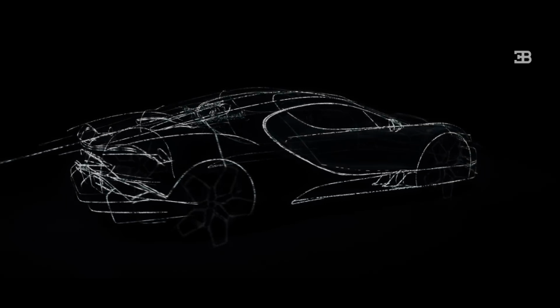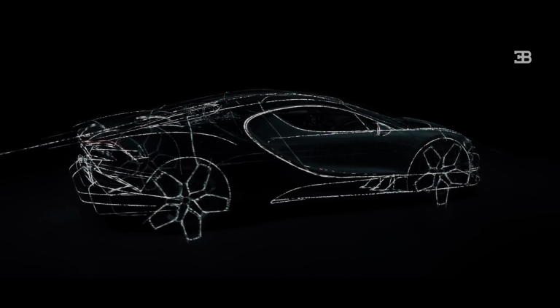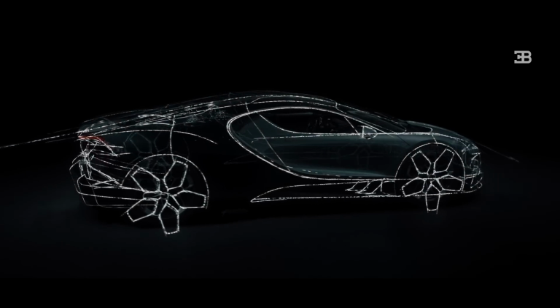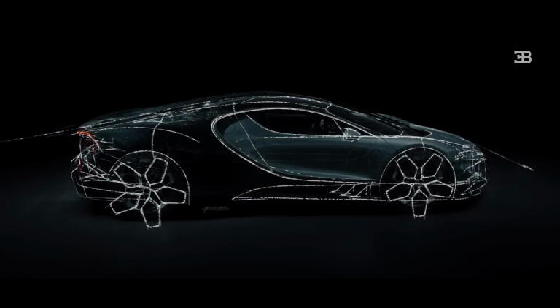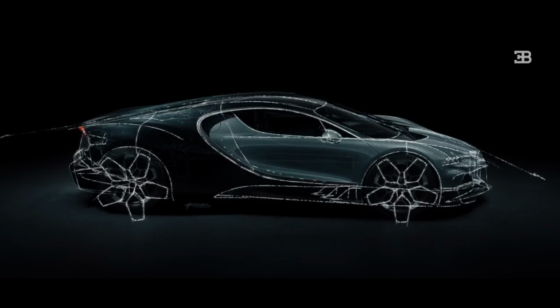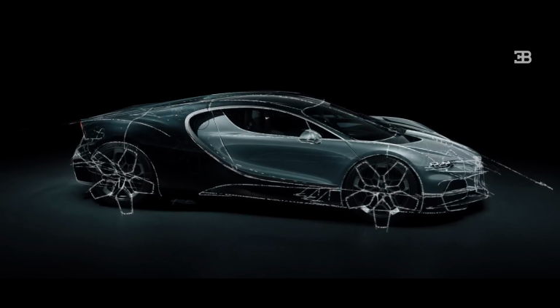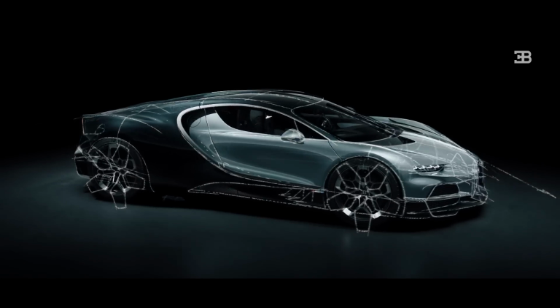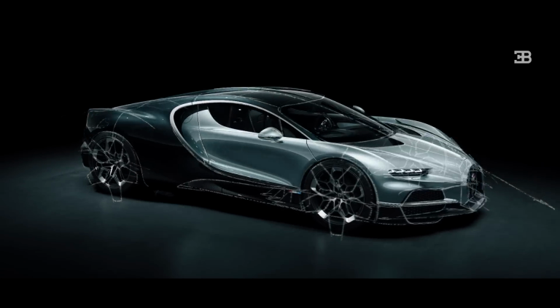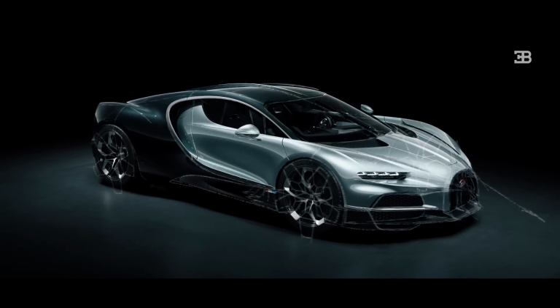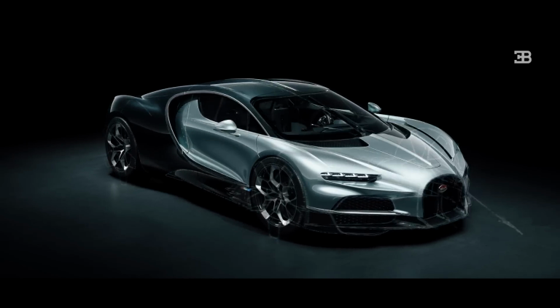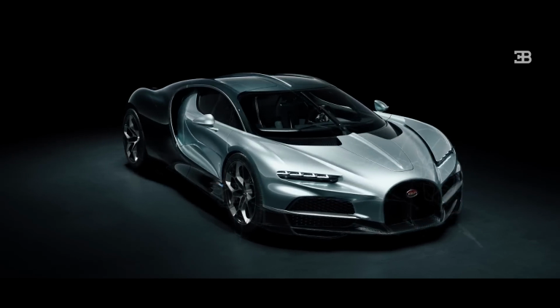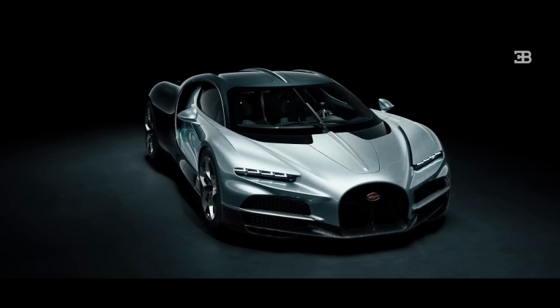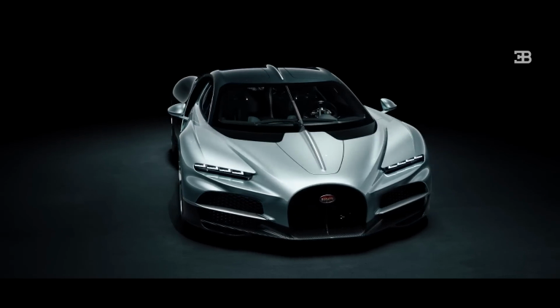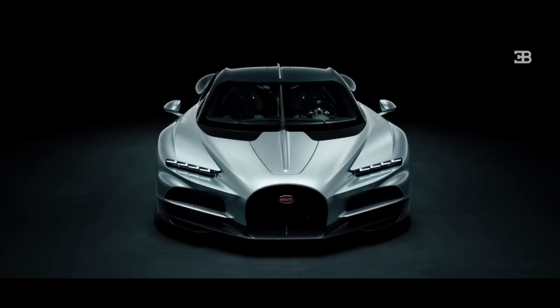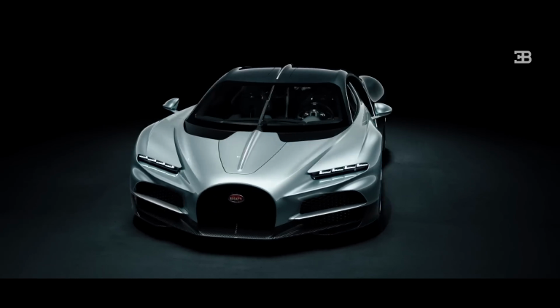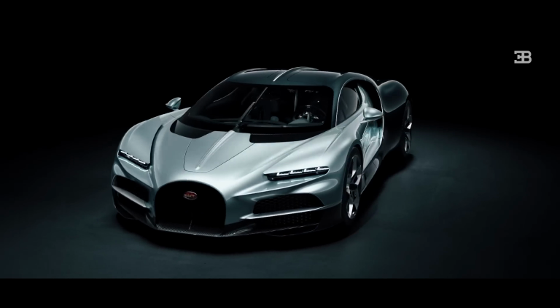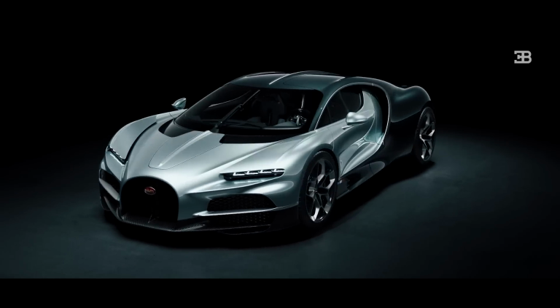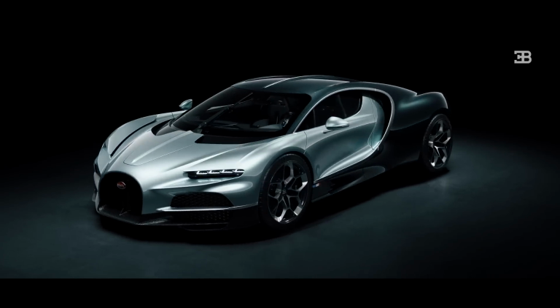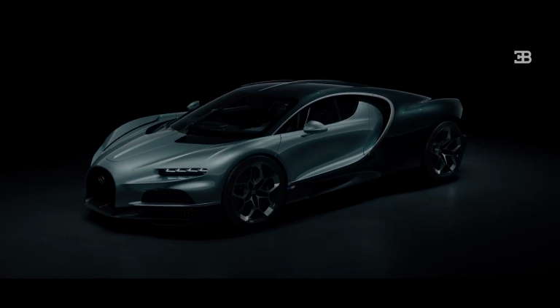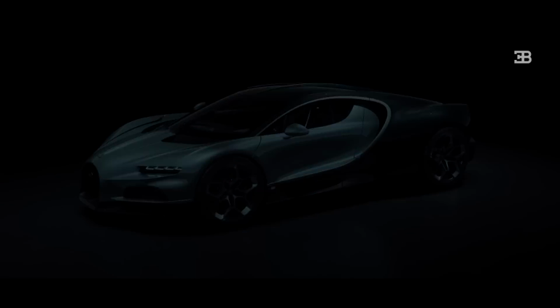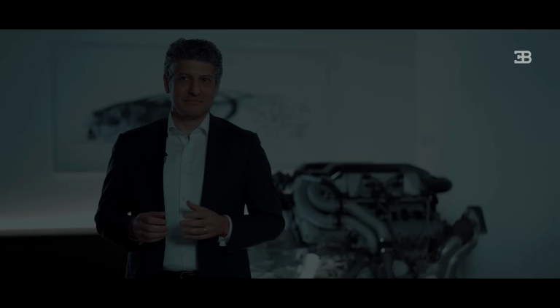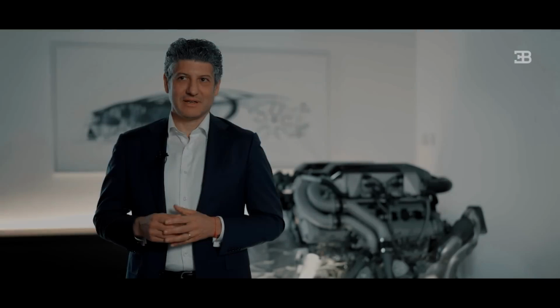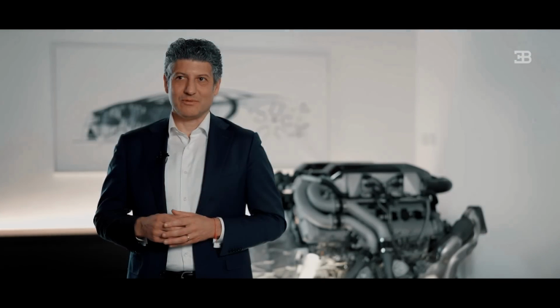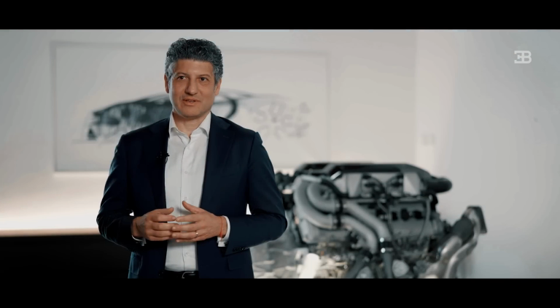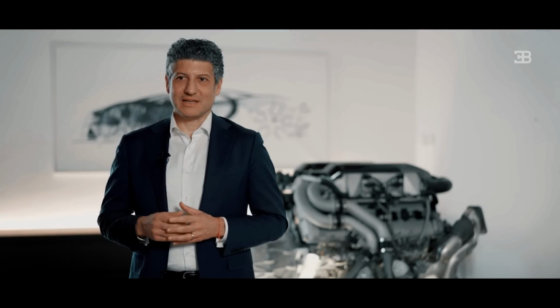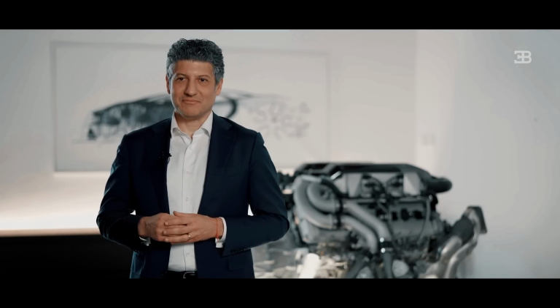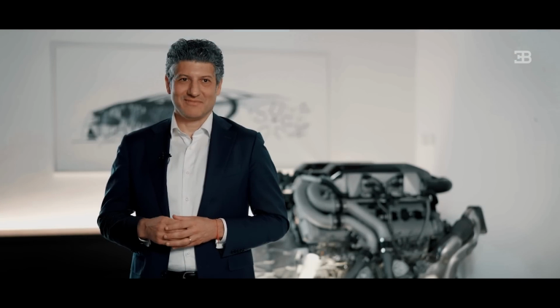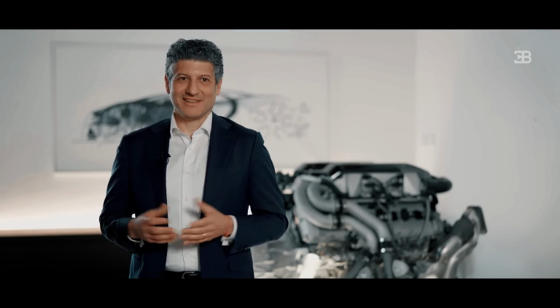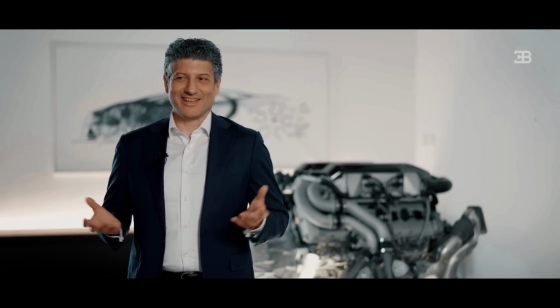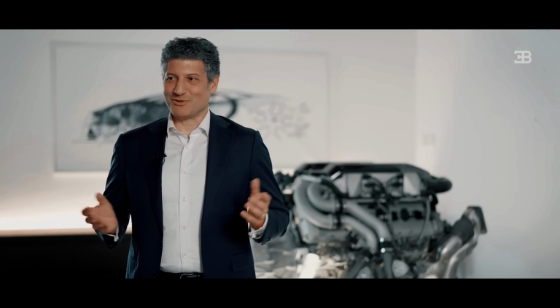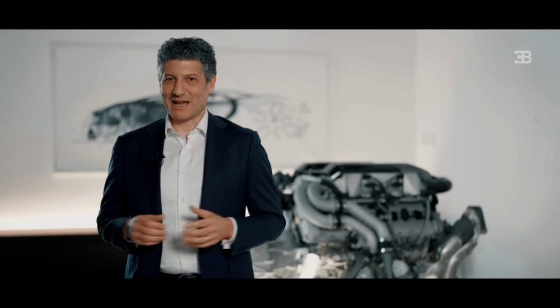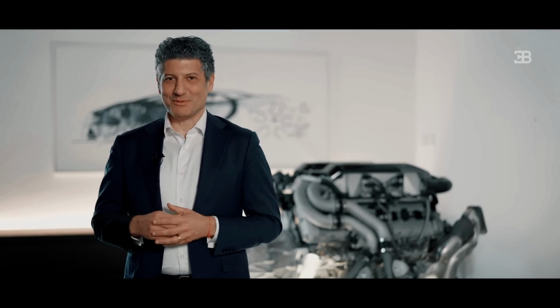If I had to describe the new Bugatti in one word, I would say: incomparable.